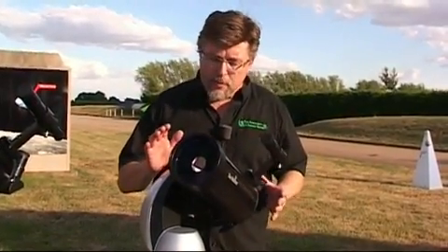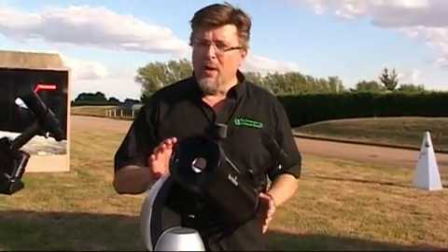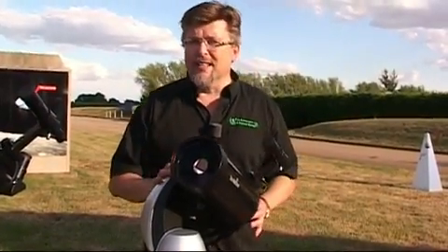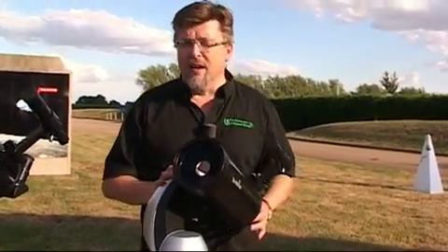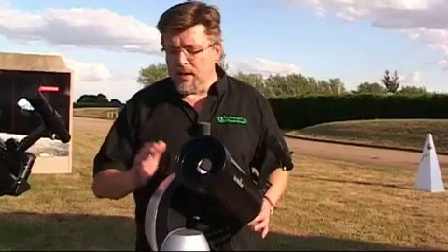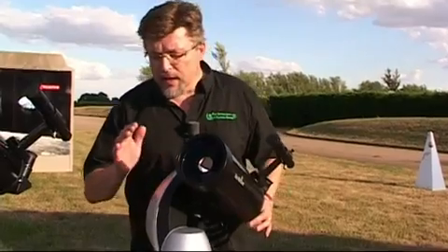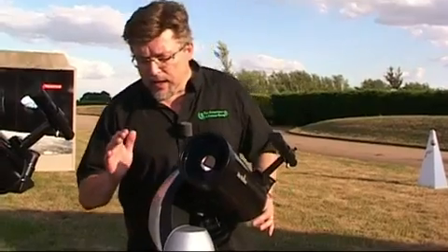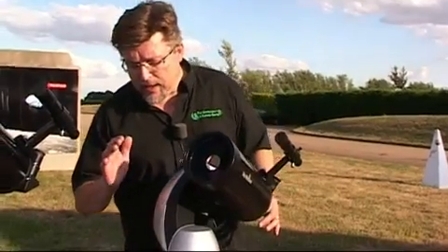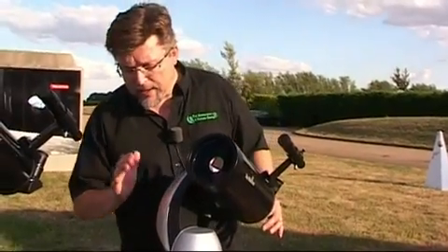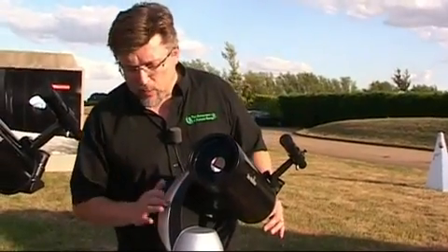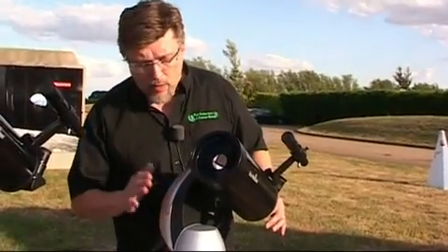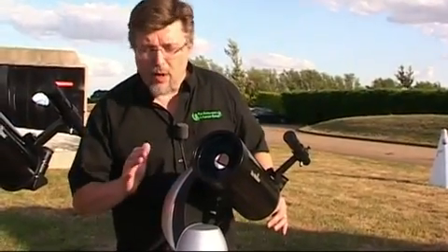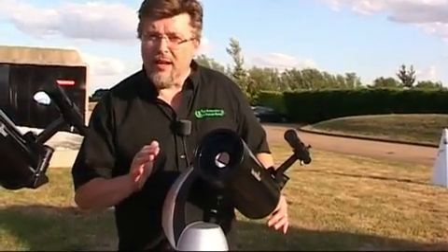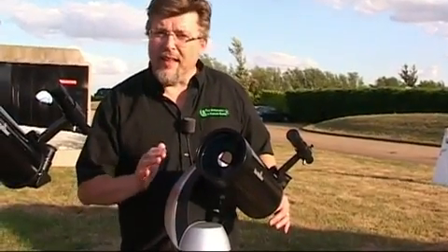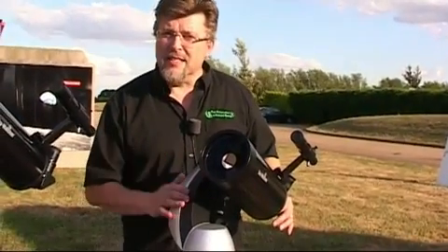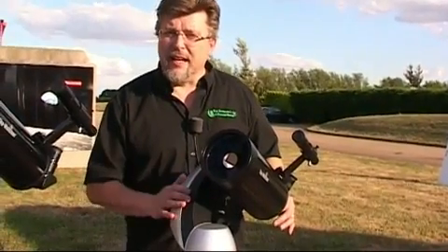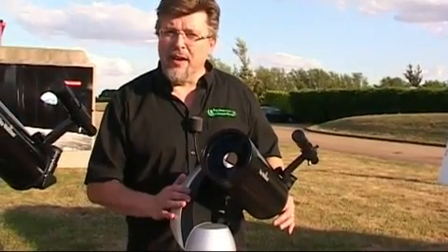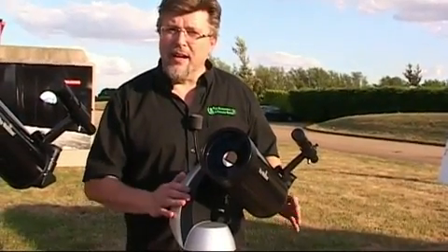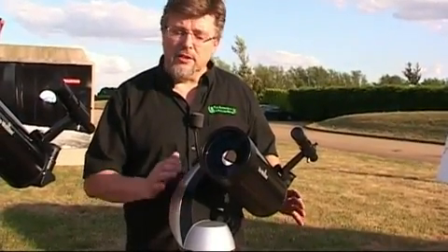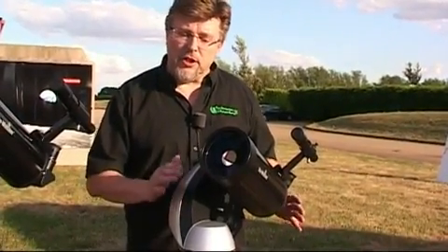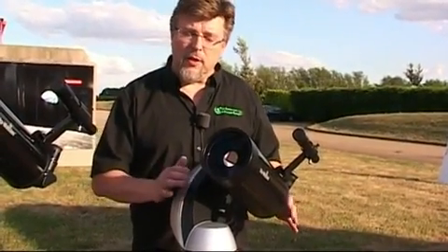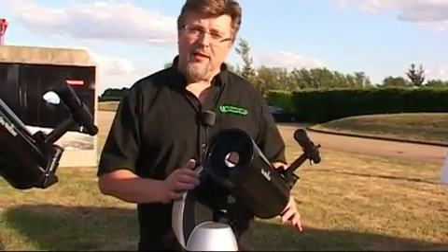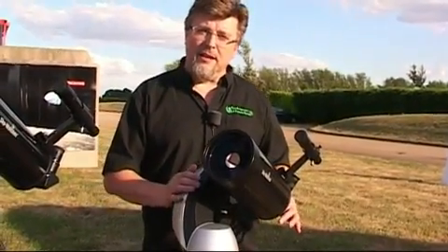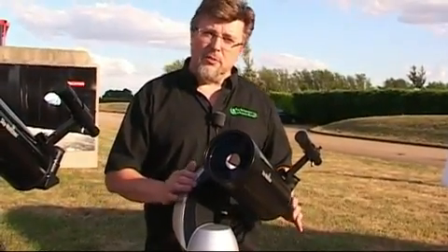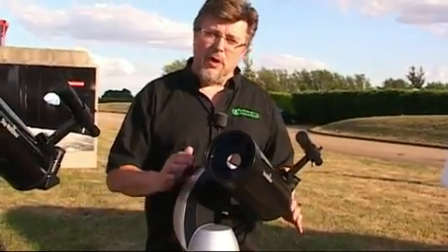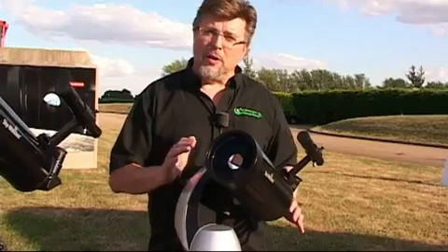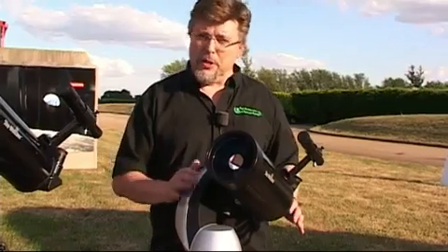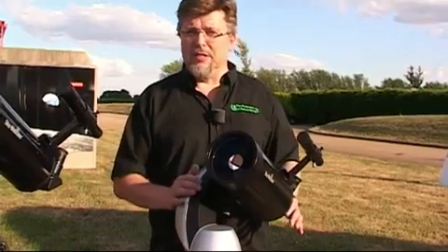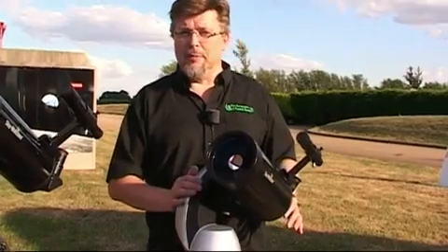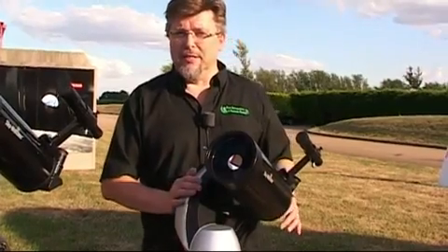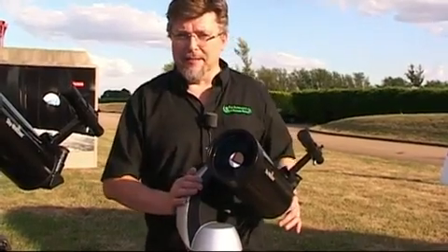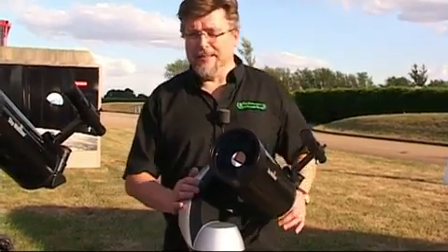When it gets dark in a little while, we'll get the handset going and show you how that superb computer system actually functions.